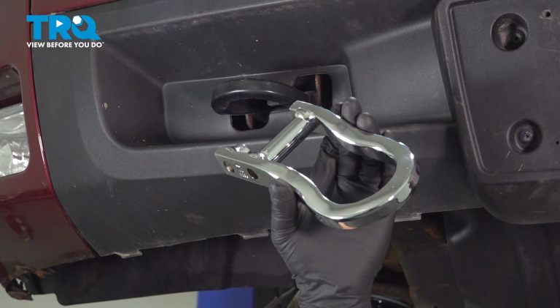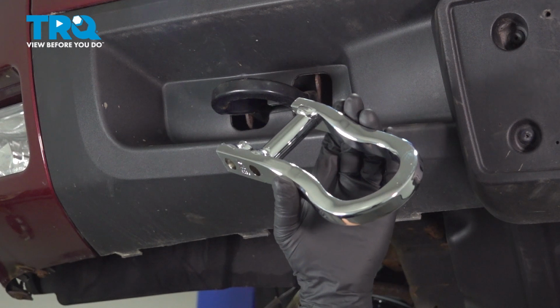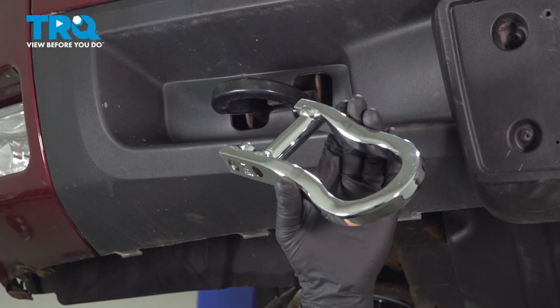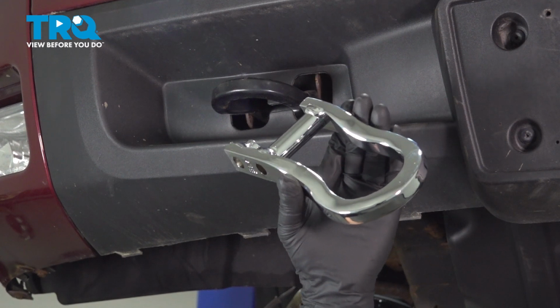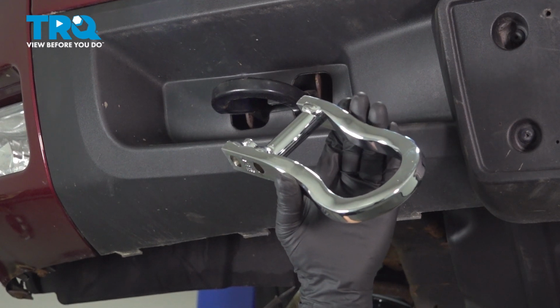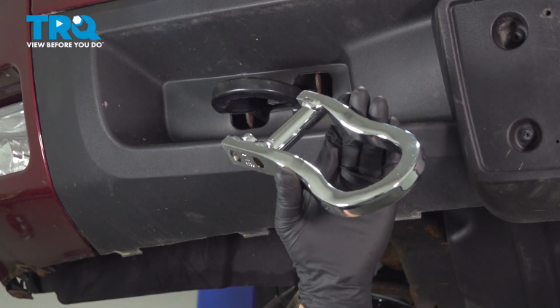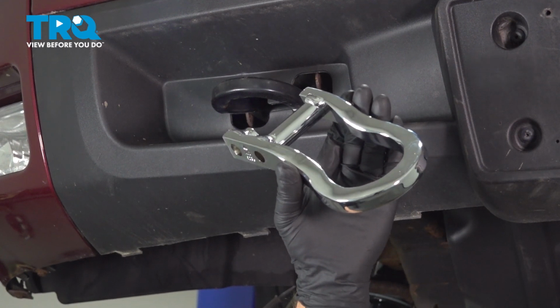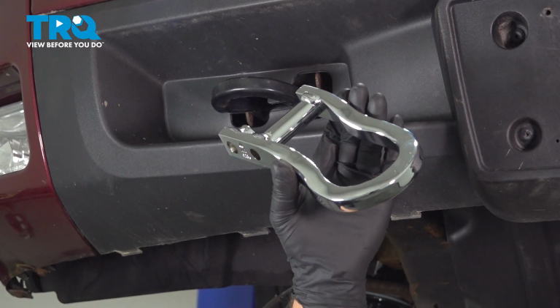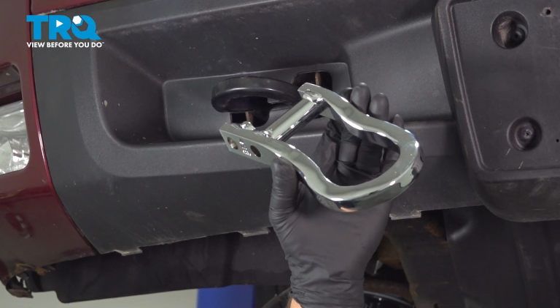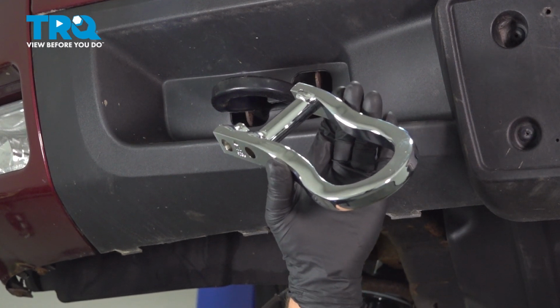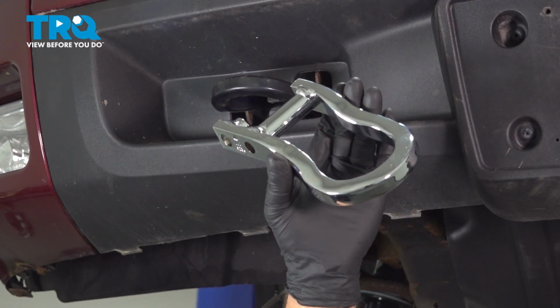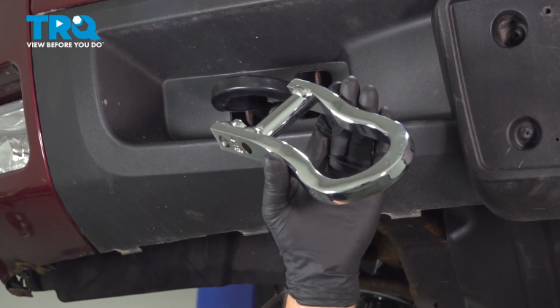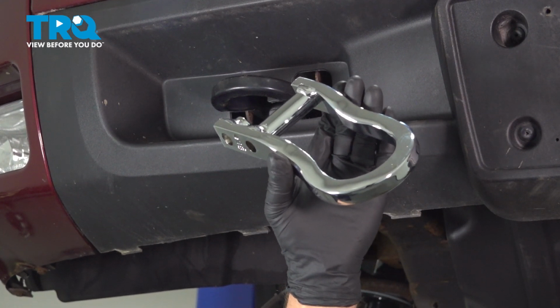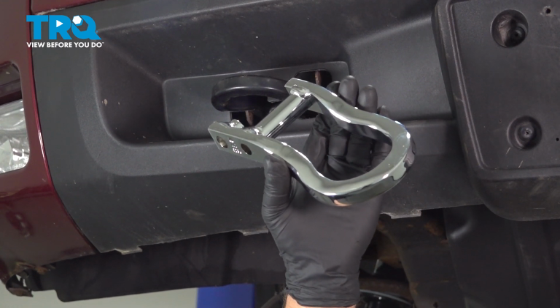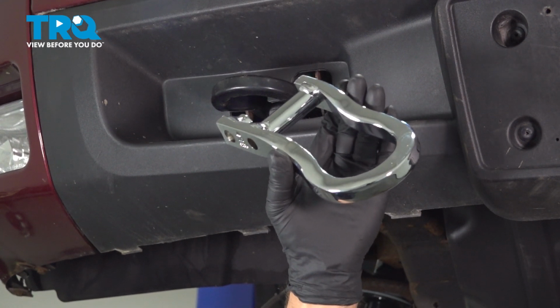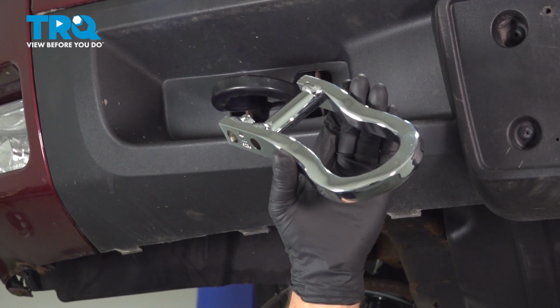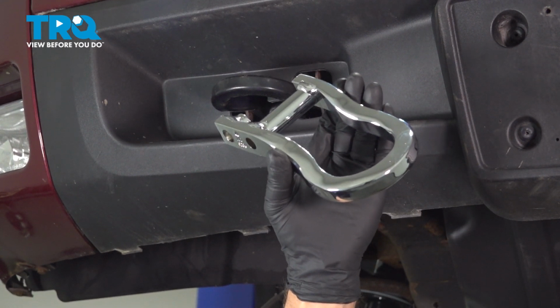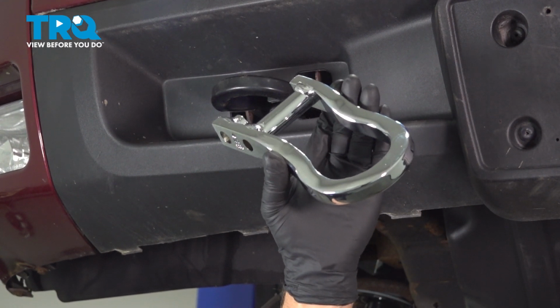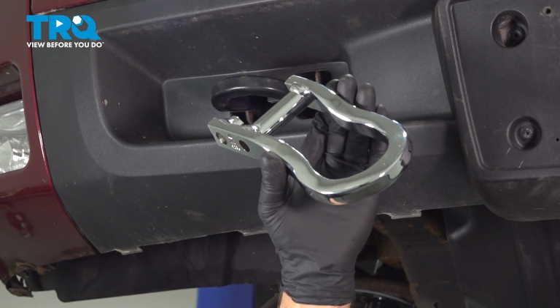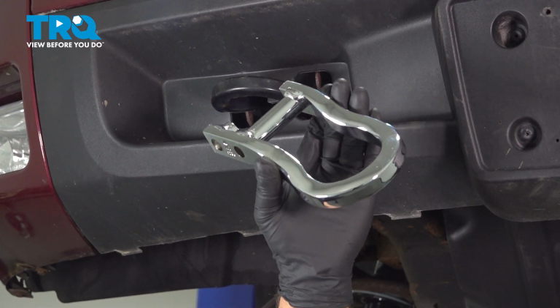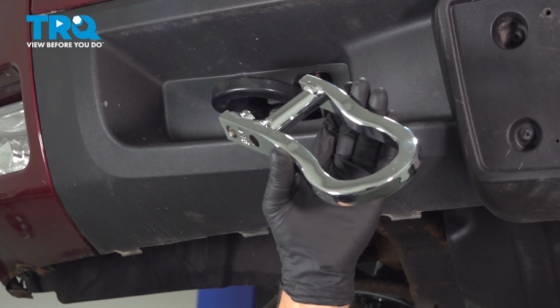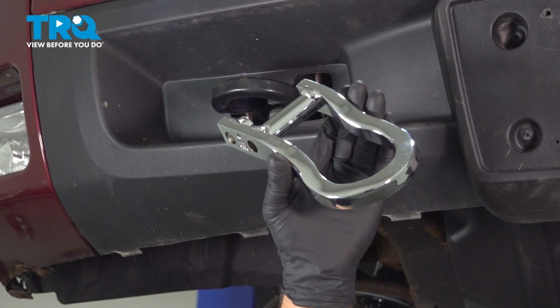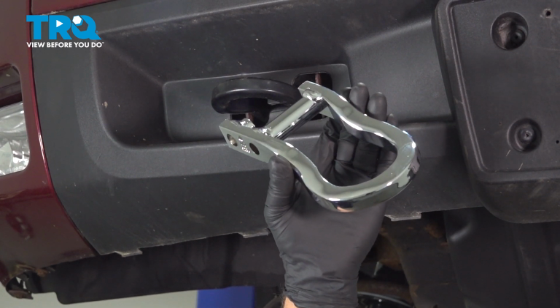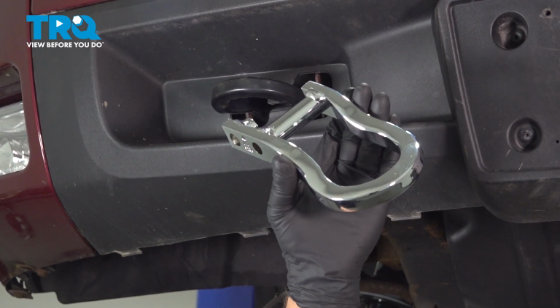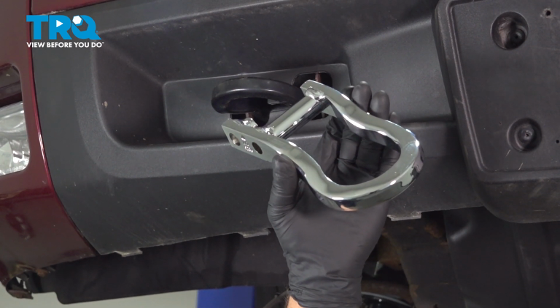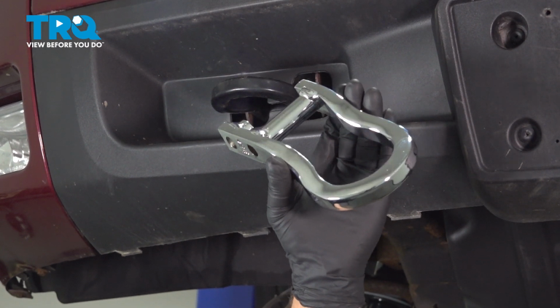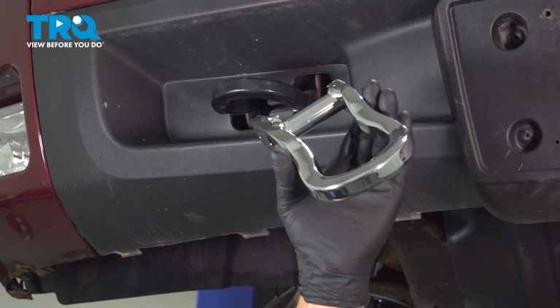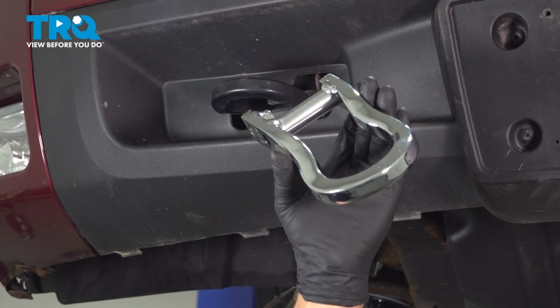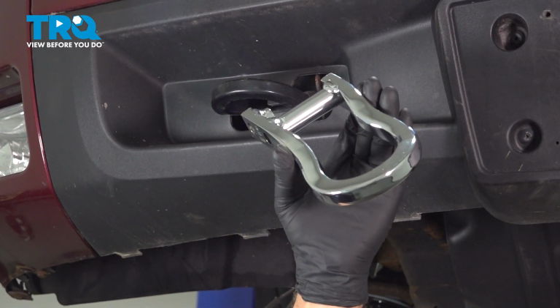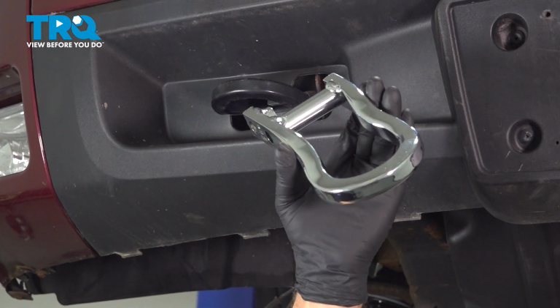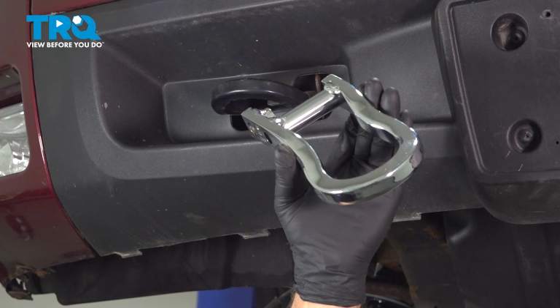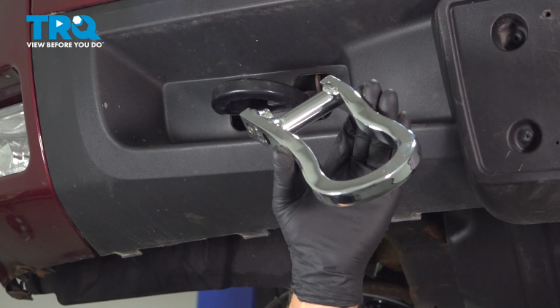In this video, I'm gonna show you how to replace the front tow hooks on the Chevy Silverado. Let's get into it.